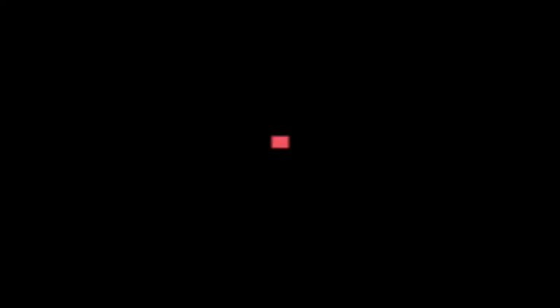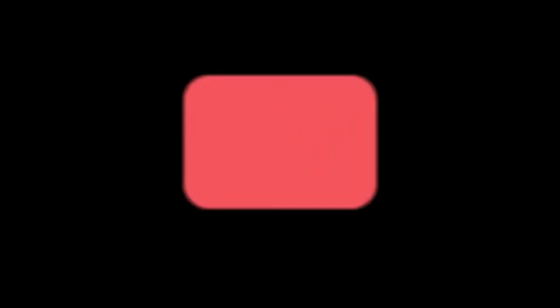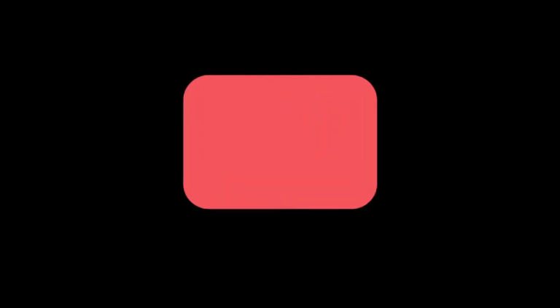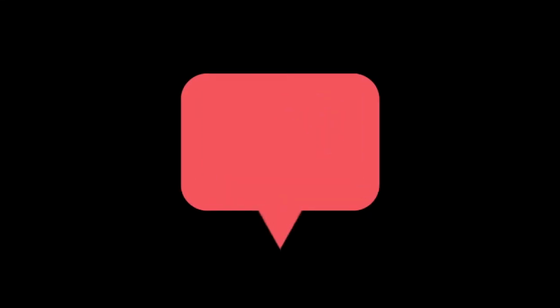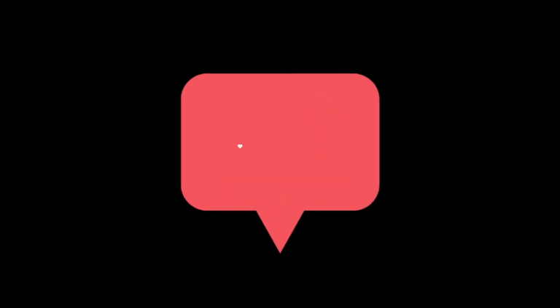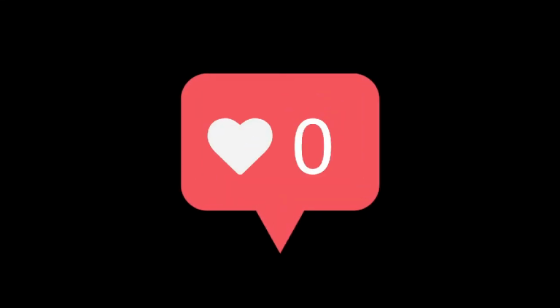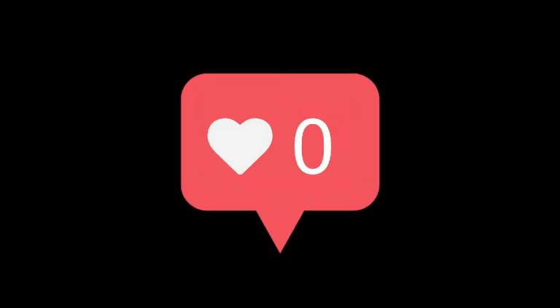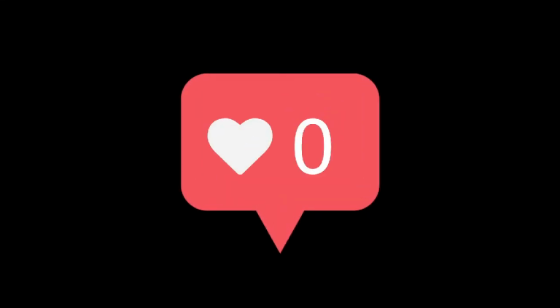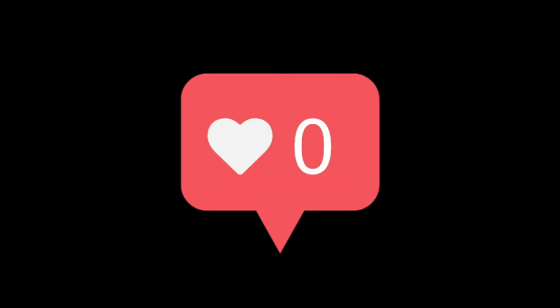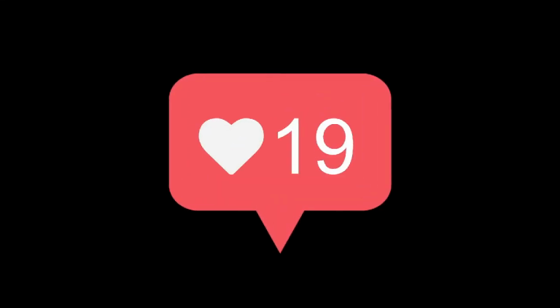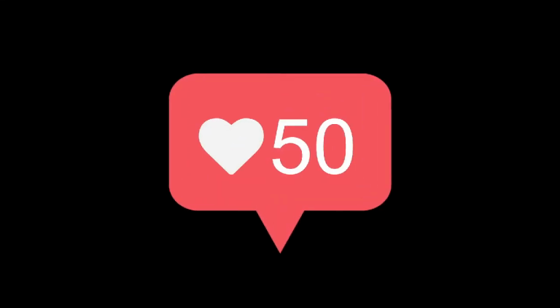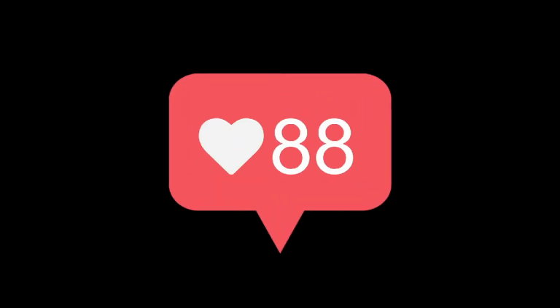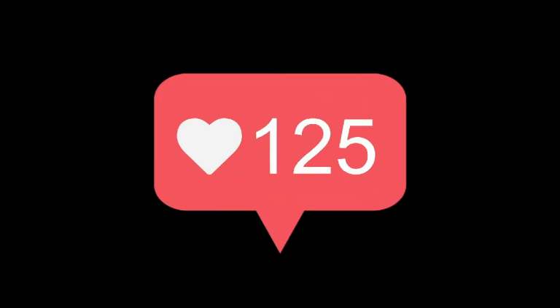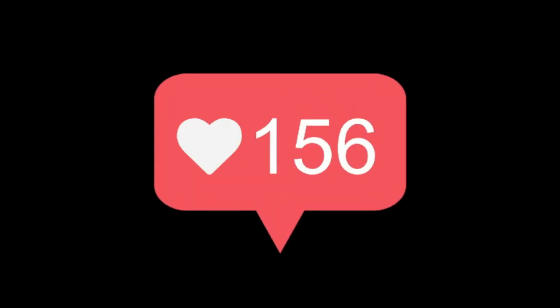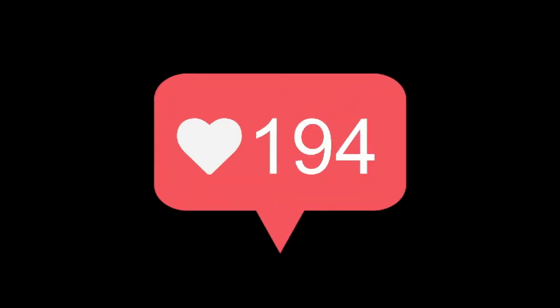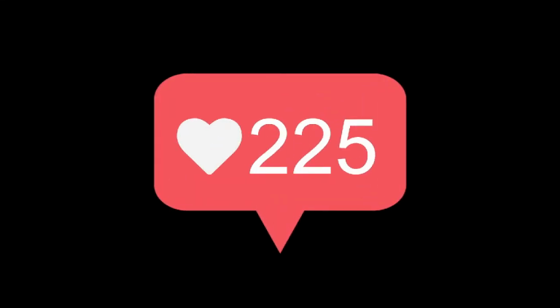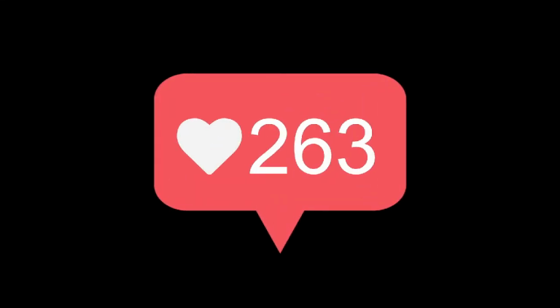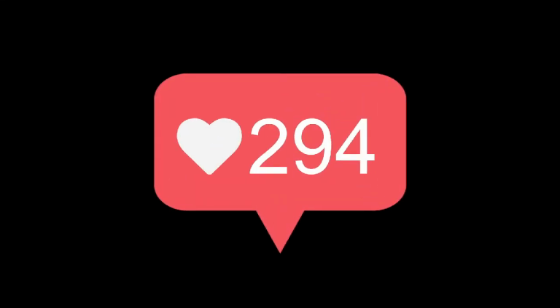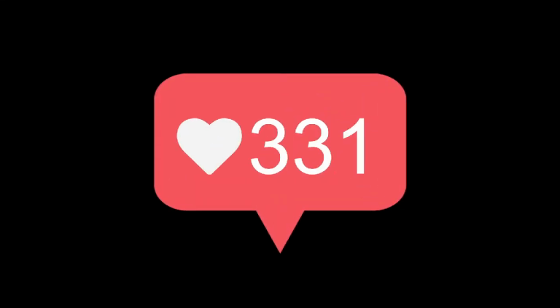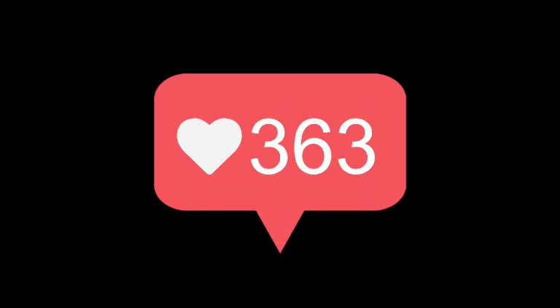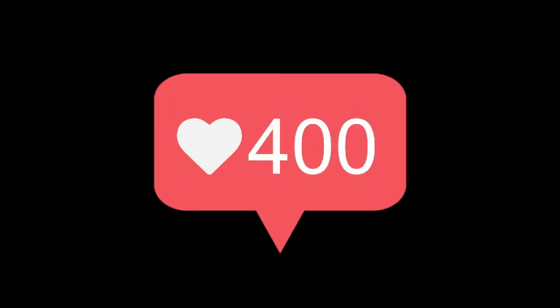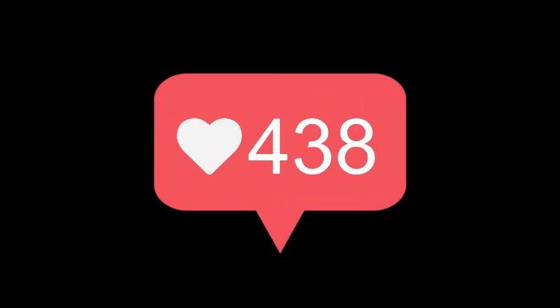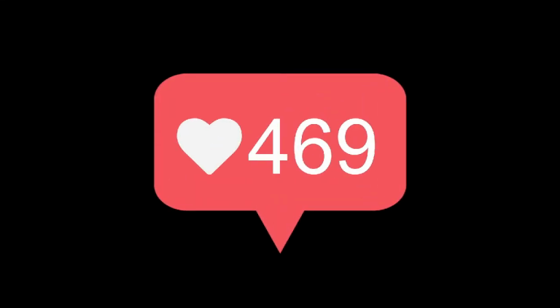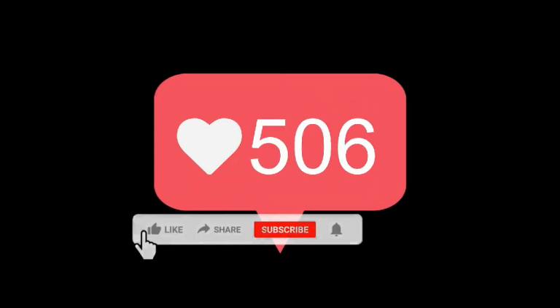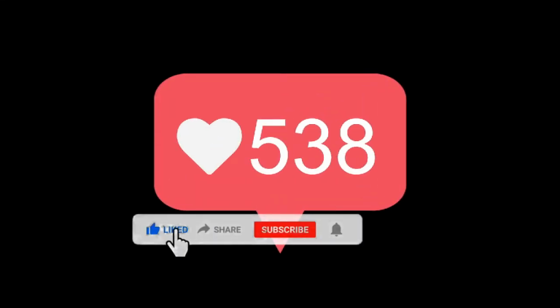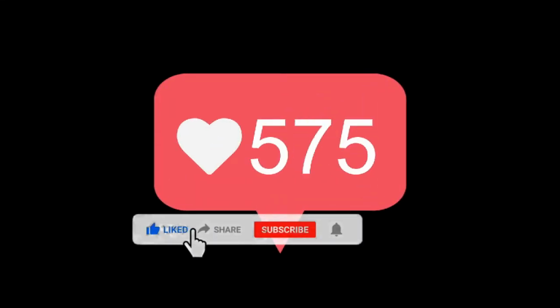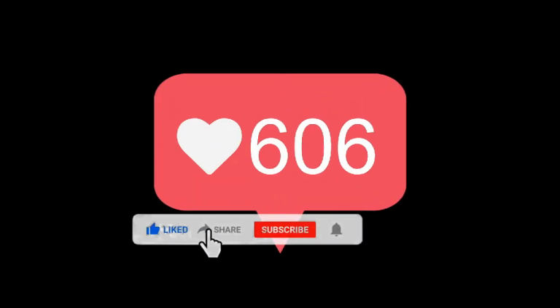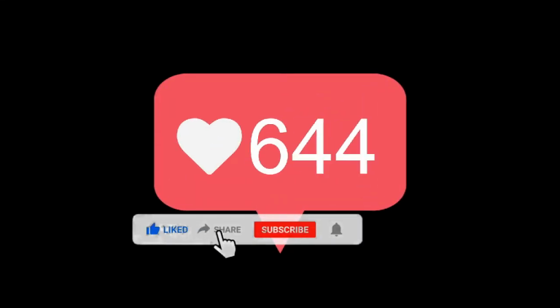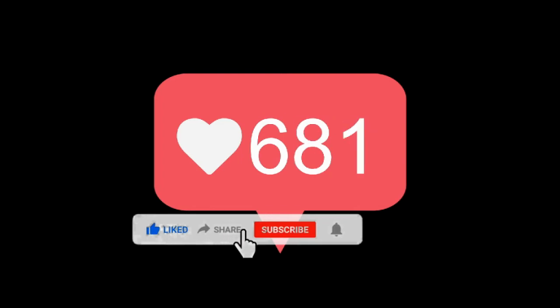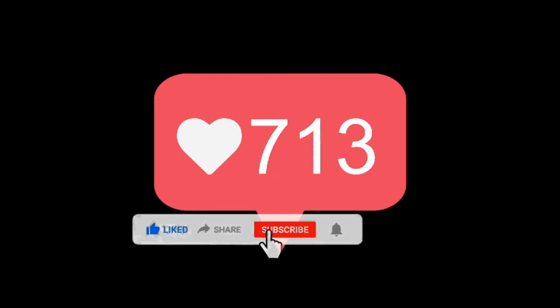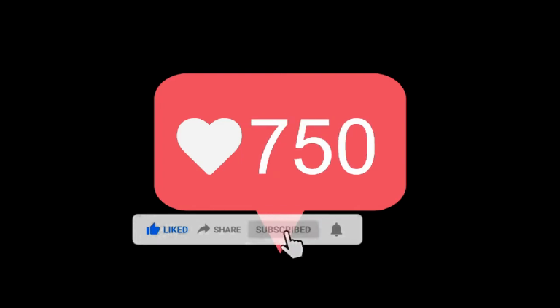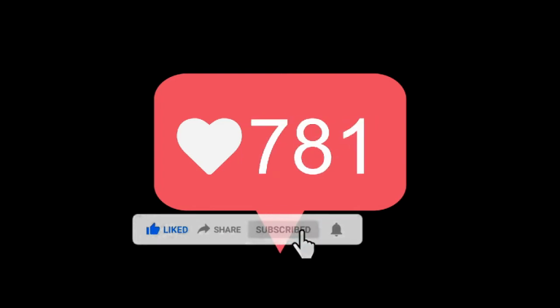Welcome to the channel and do not forget to like and subscribe in order to not miss future videos.